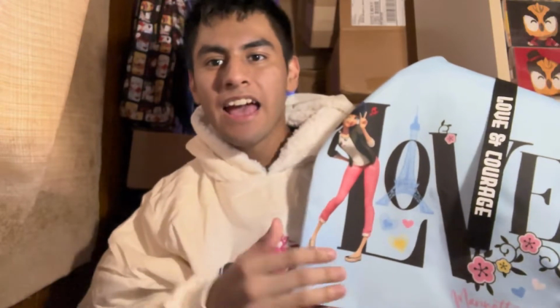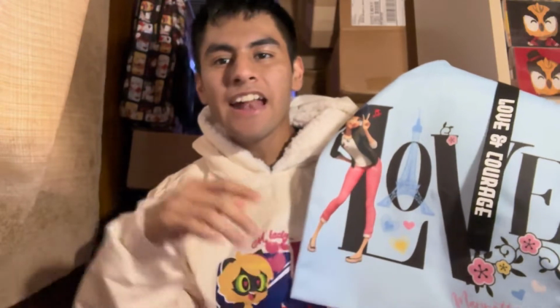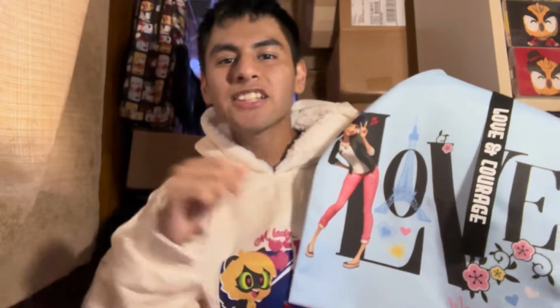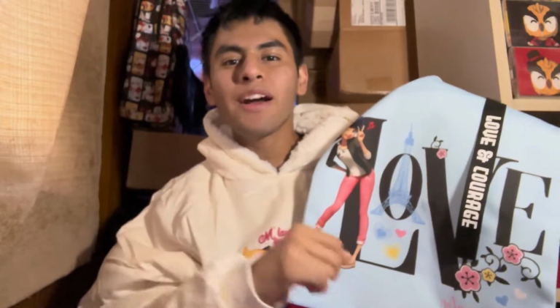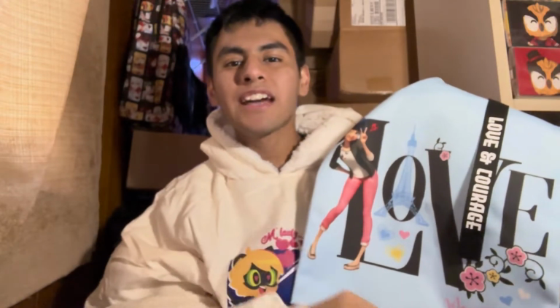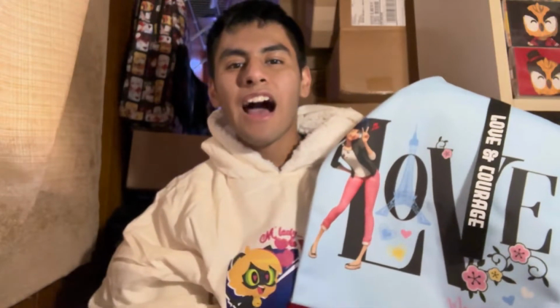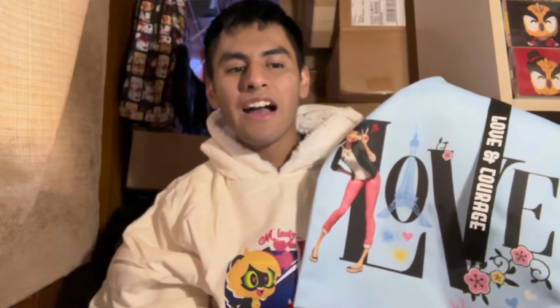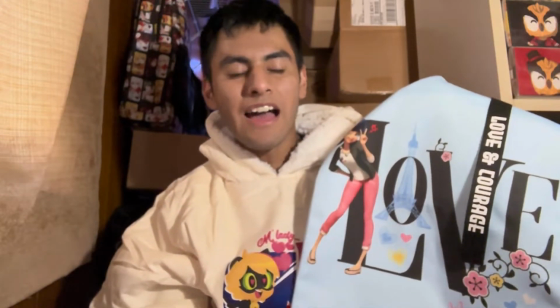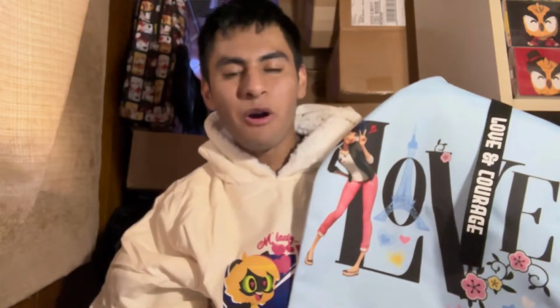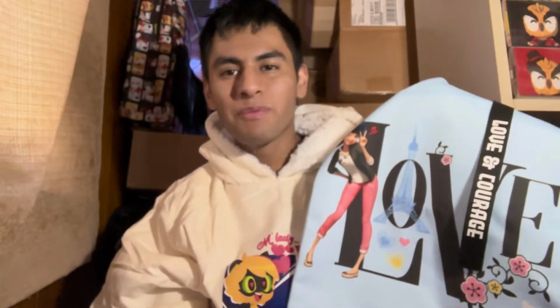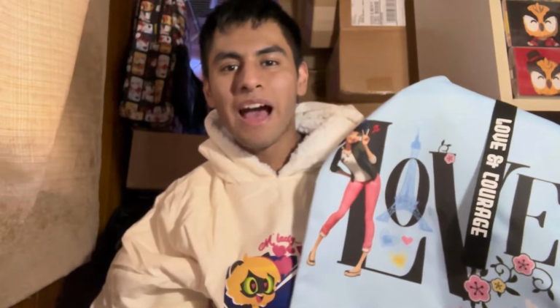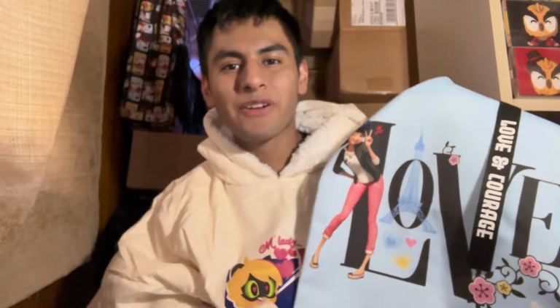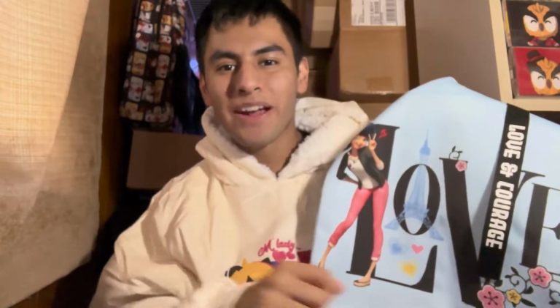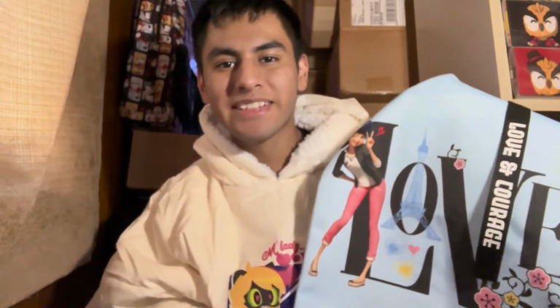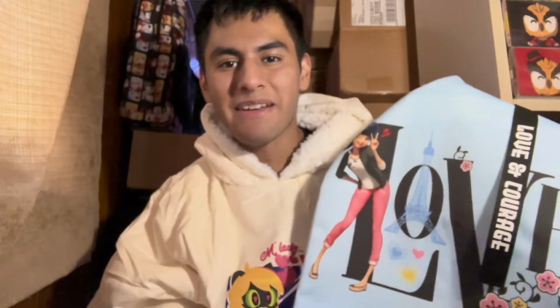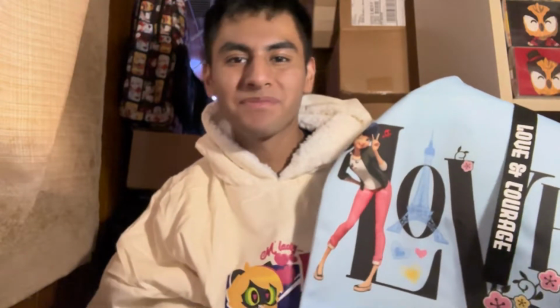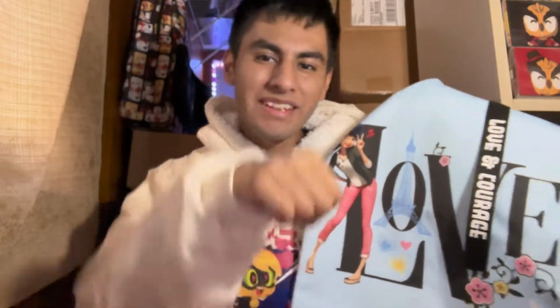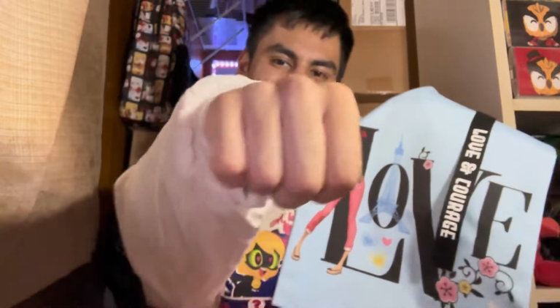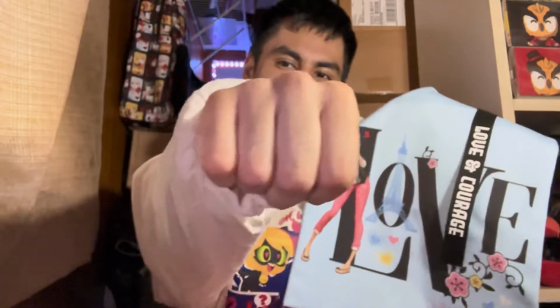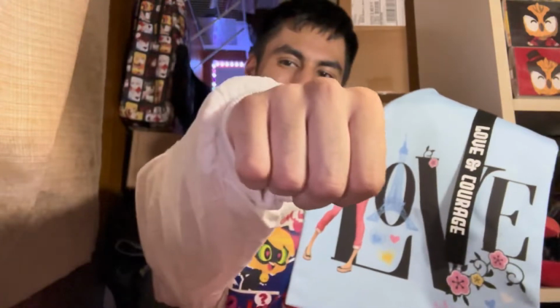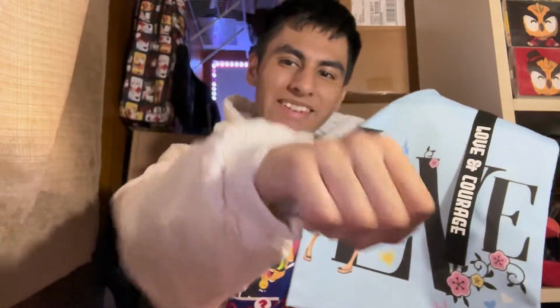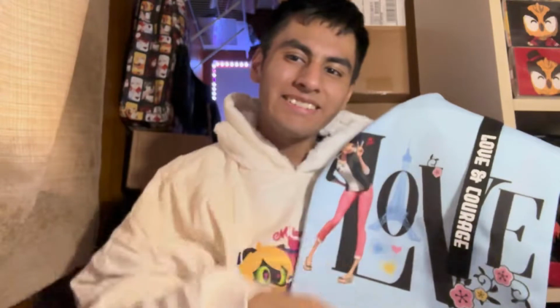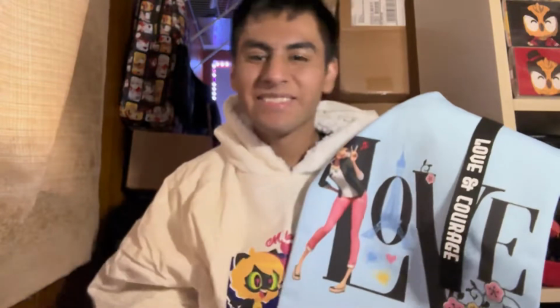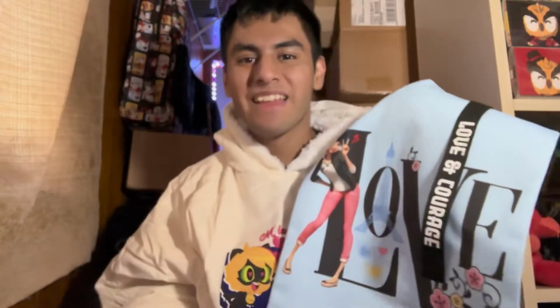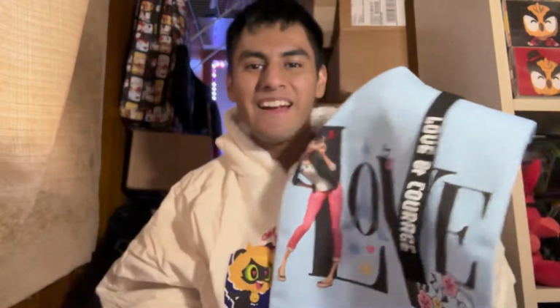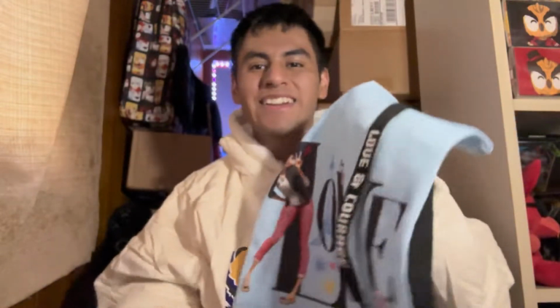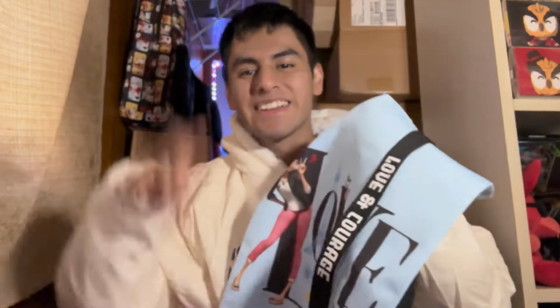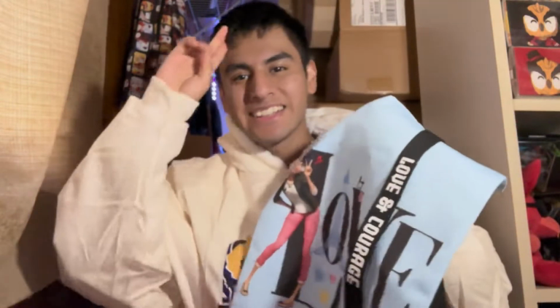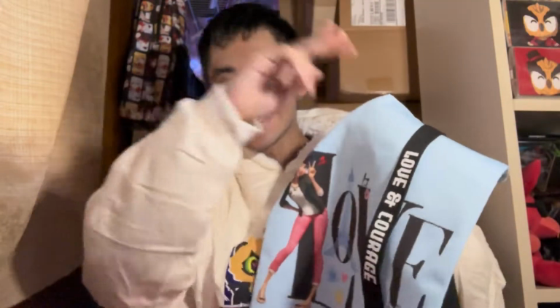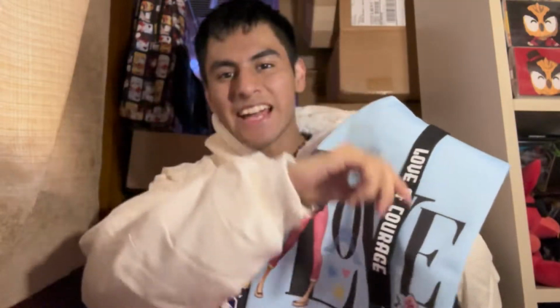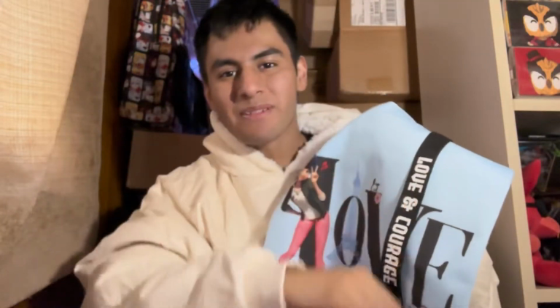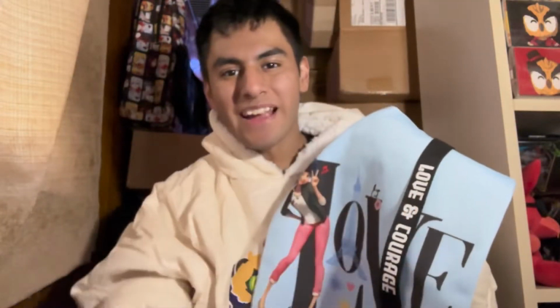And as always, I hope you have a great day. Take care, Miraculars.